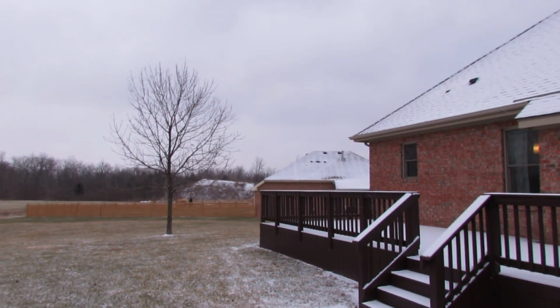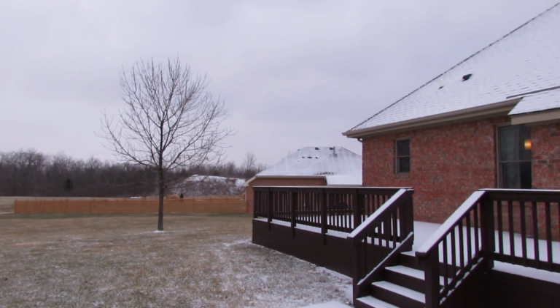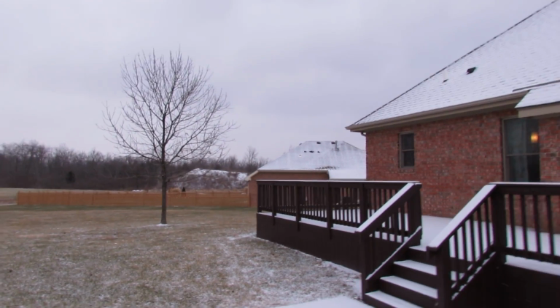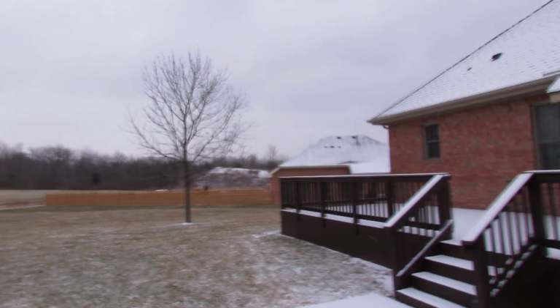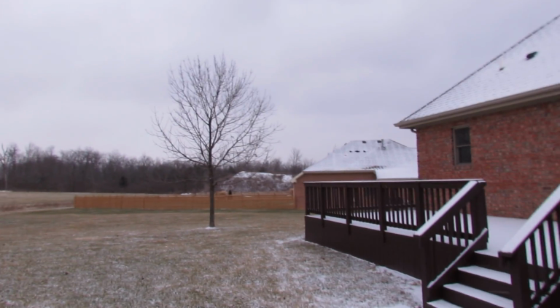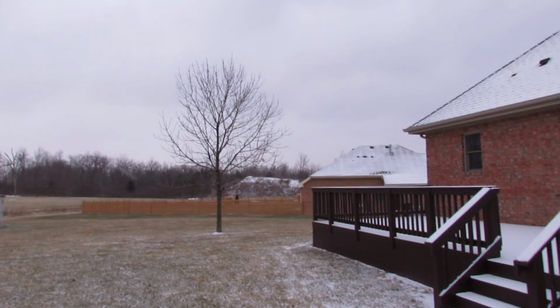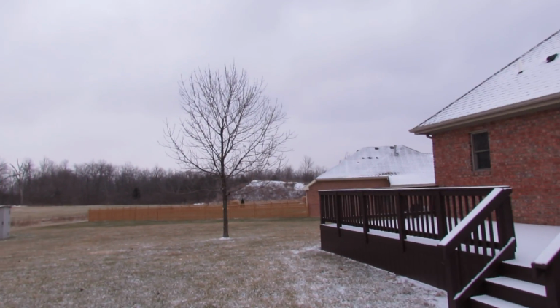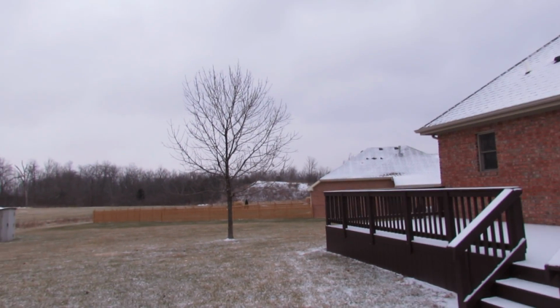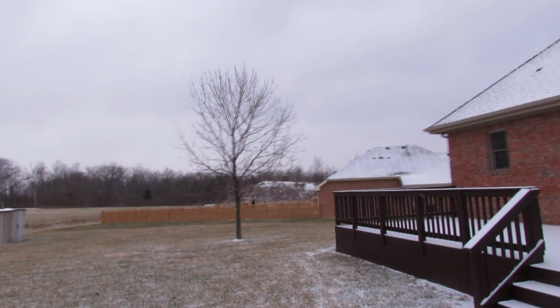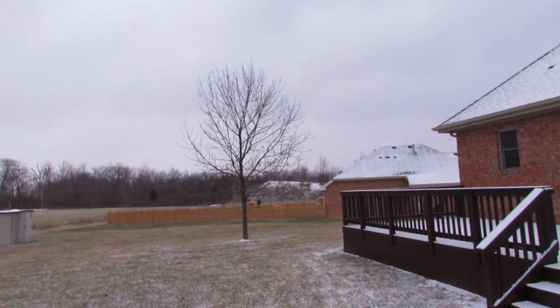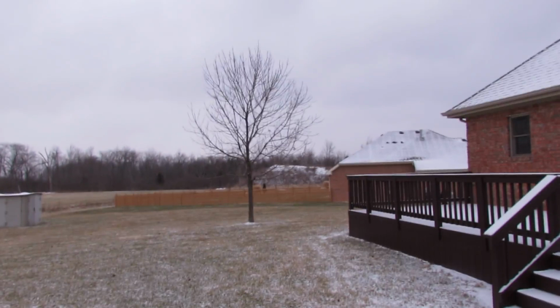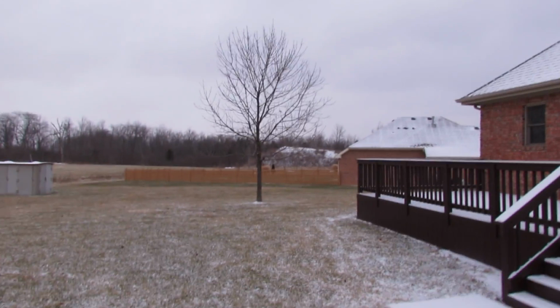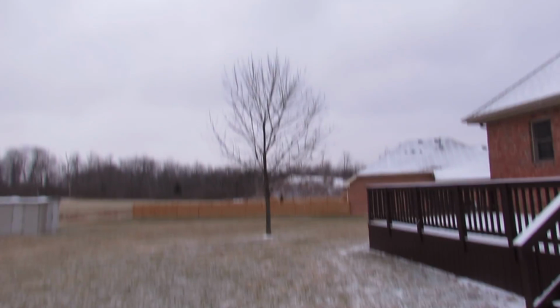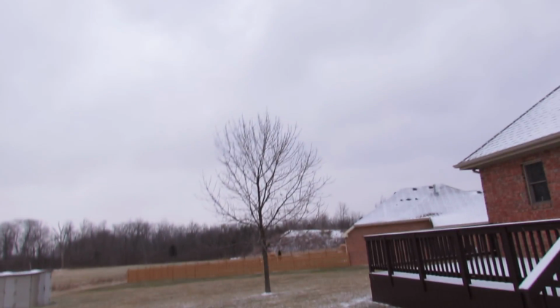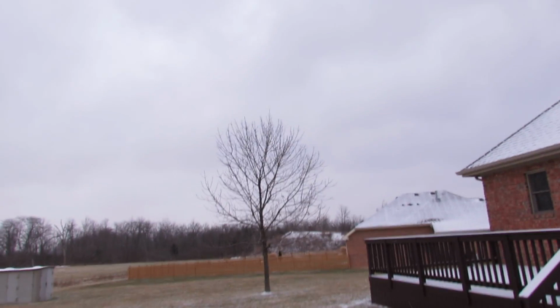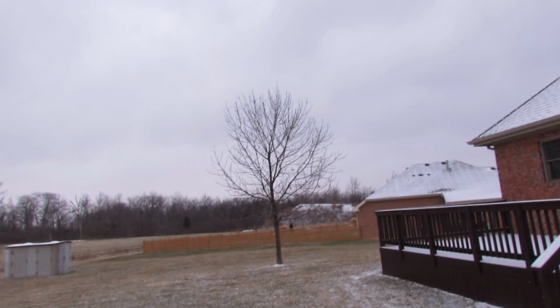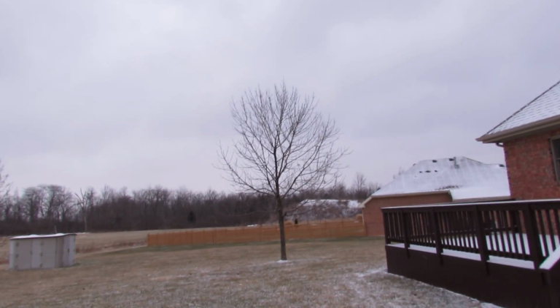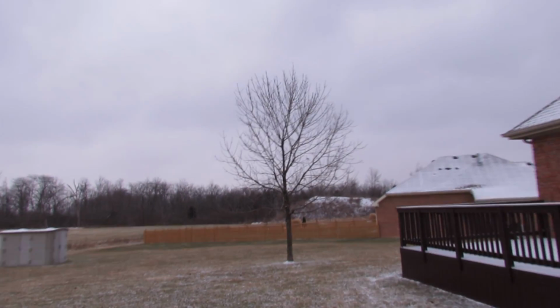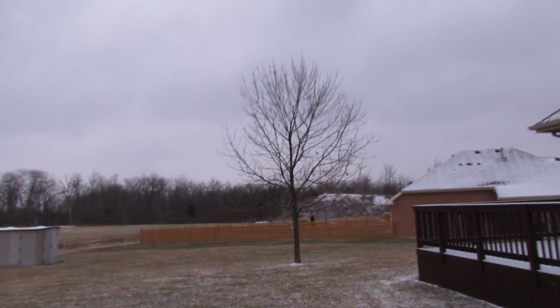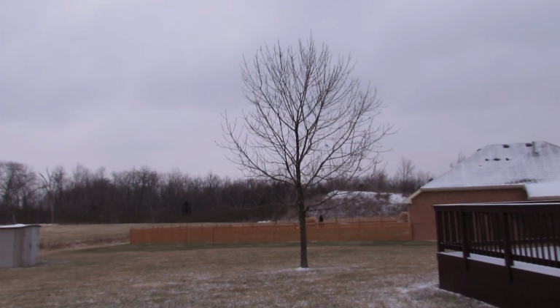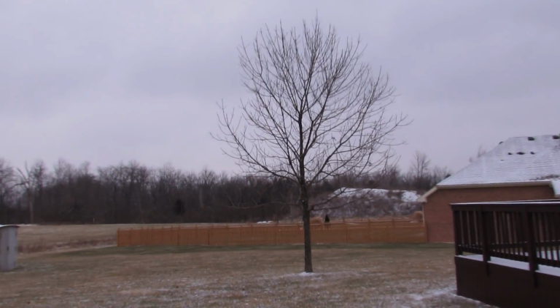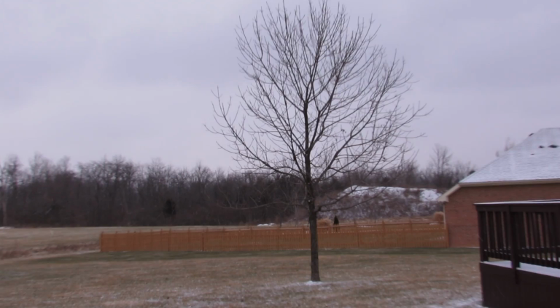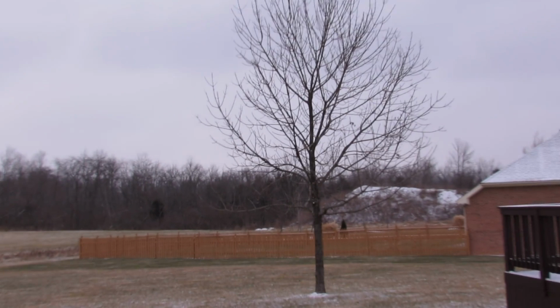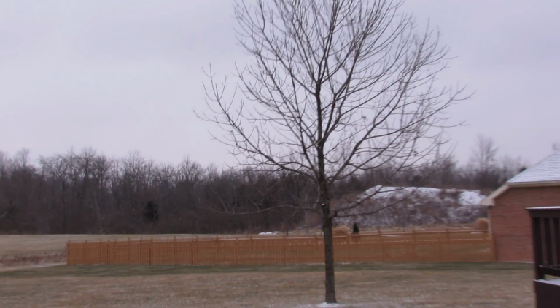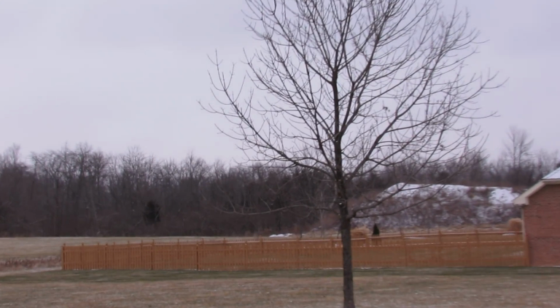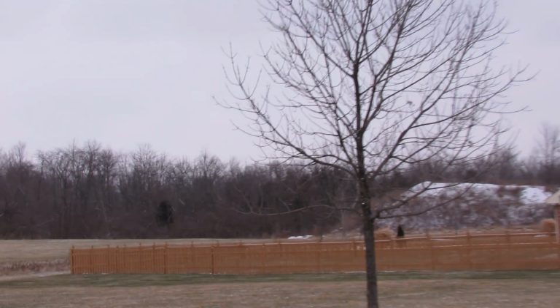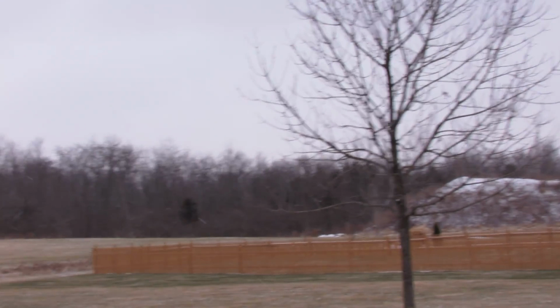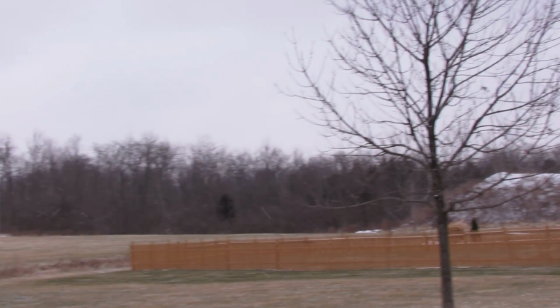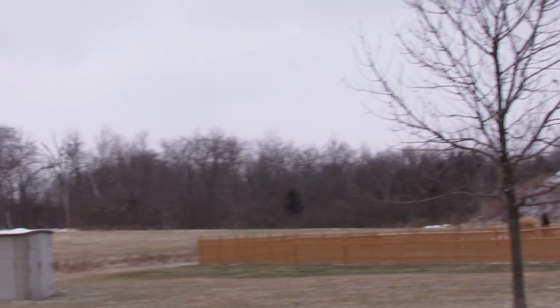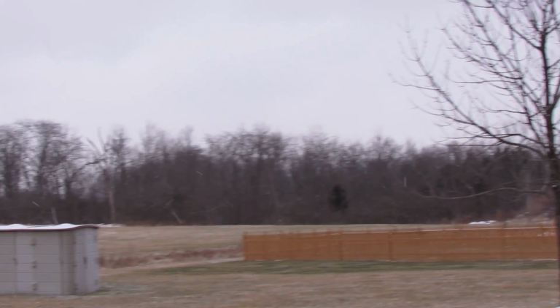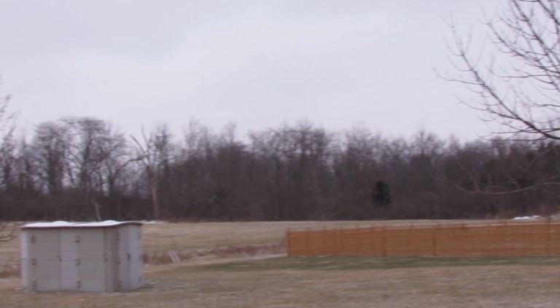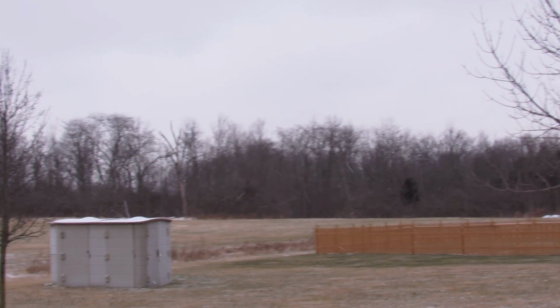Even beyond that neighbor, you don't really have a whole lot of tree line back there.